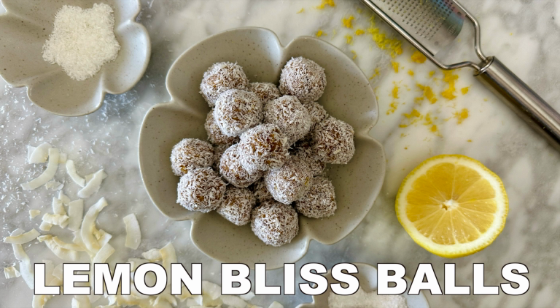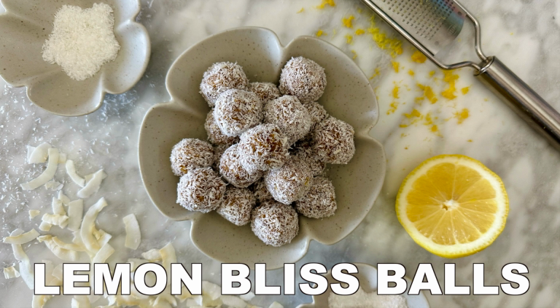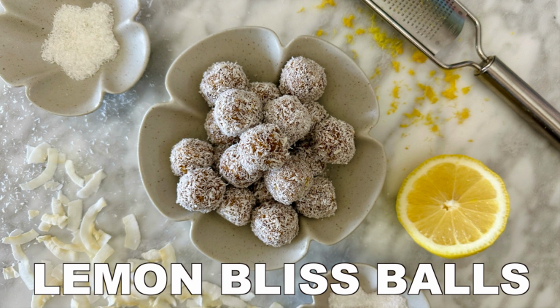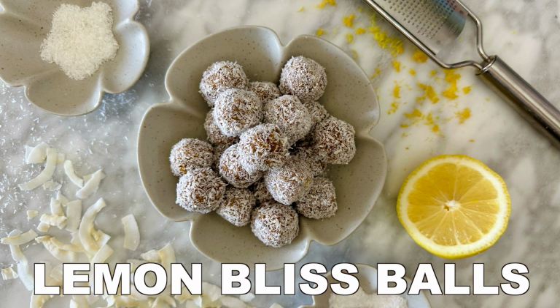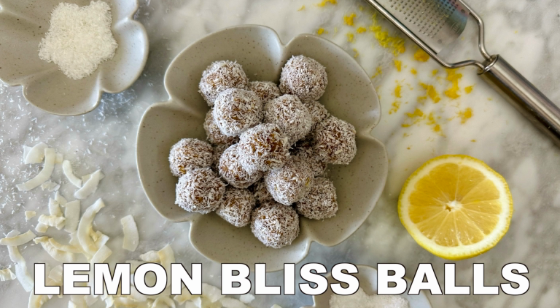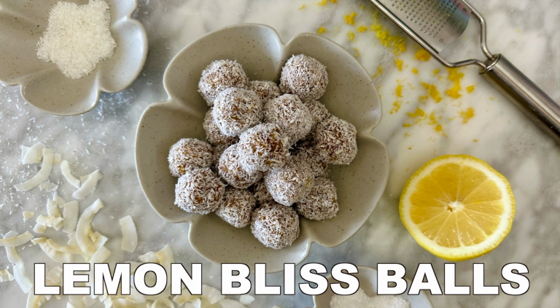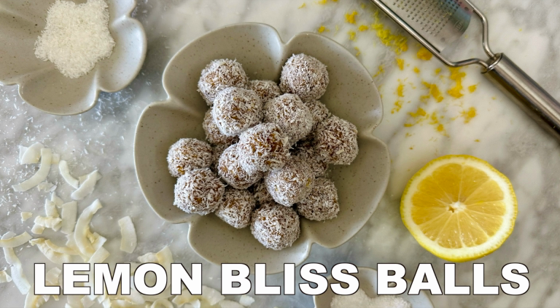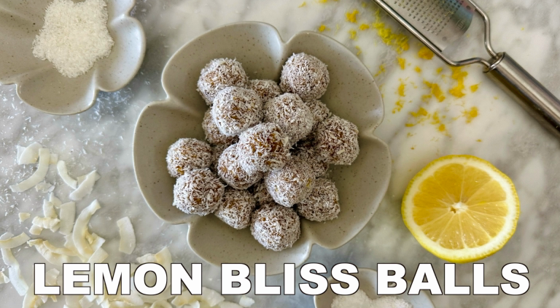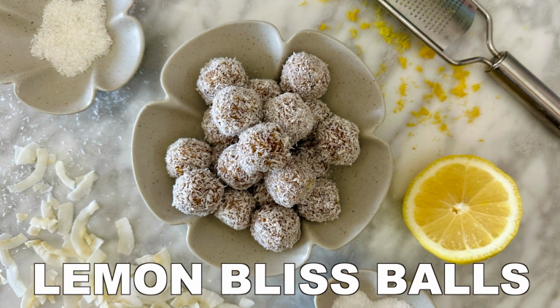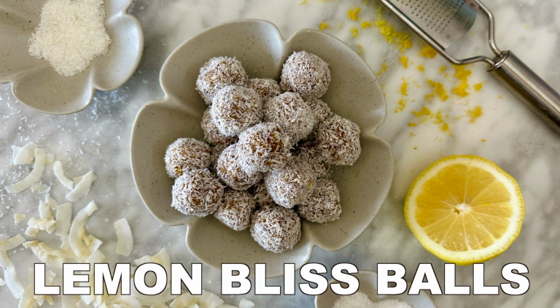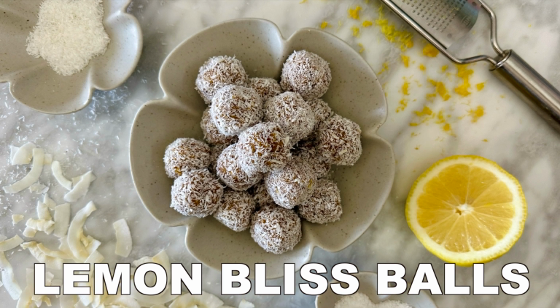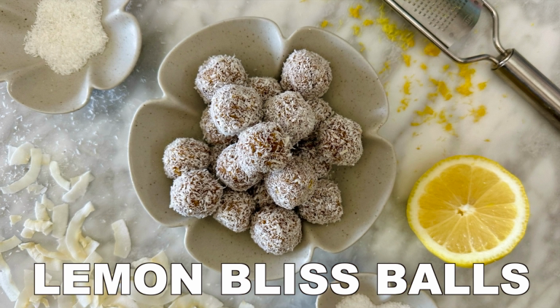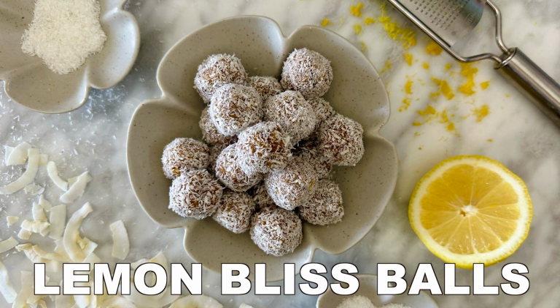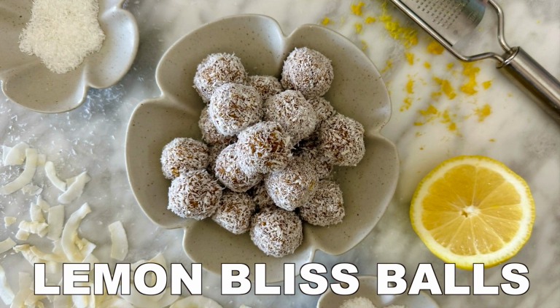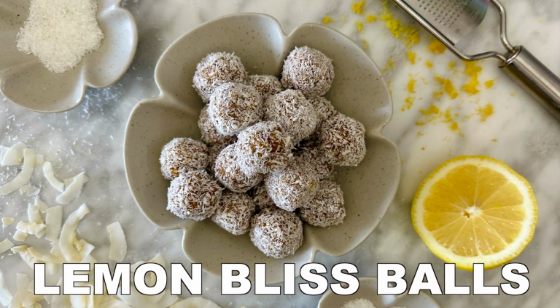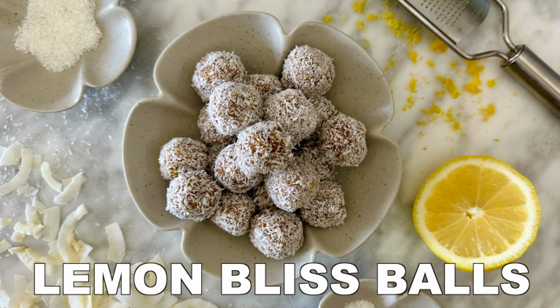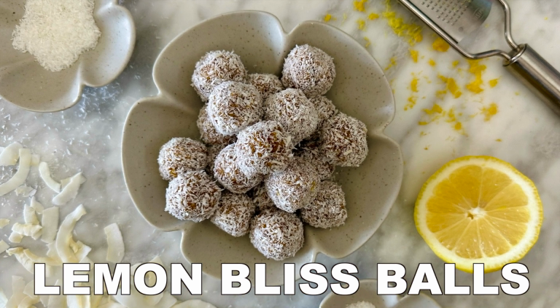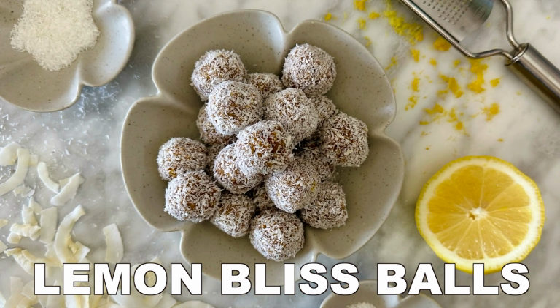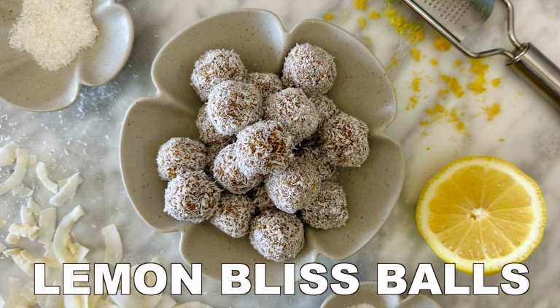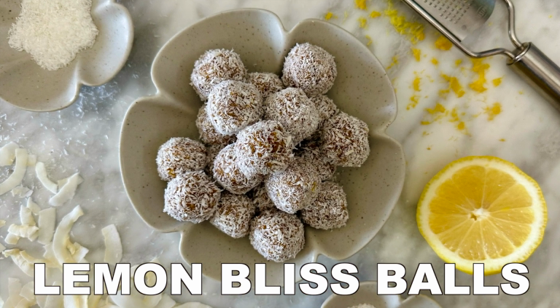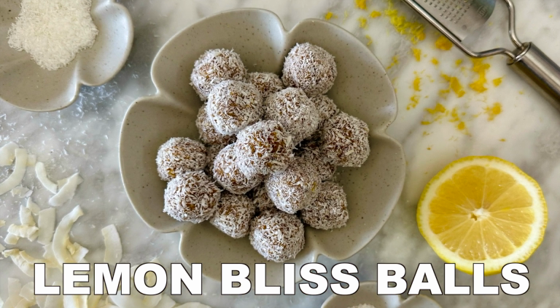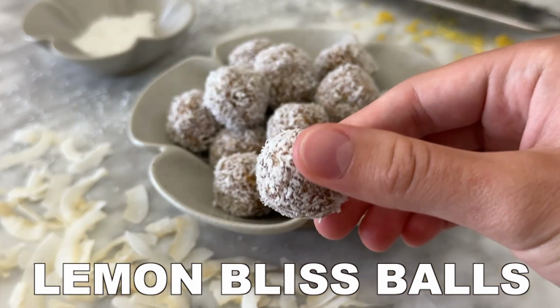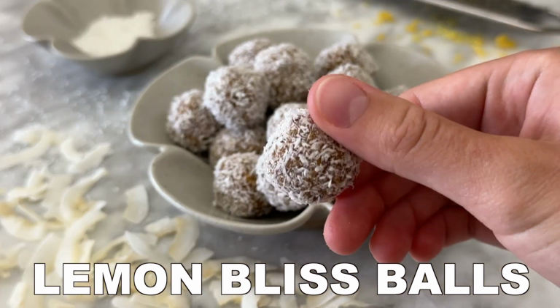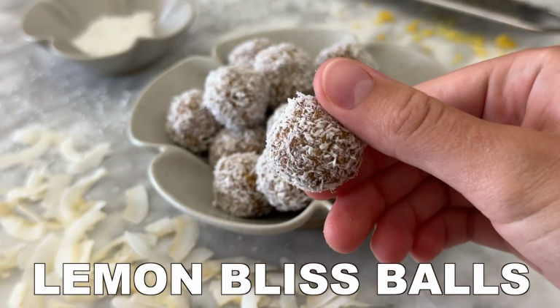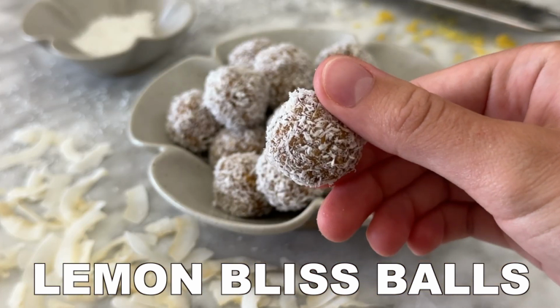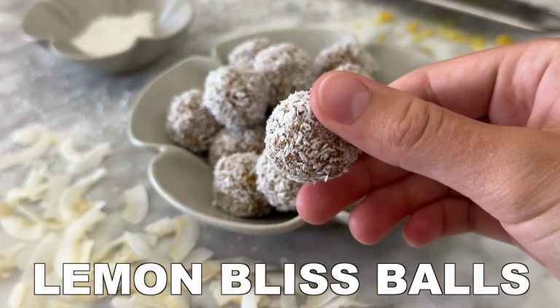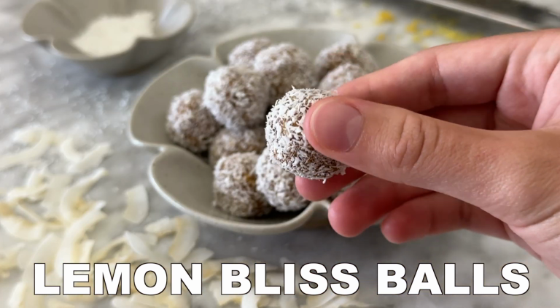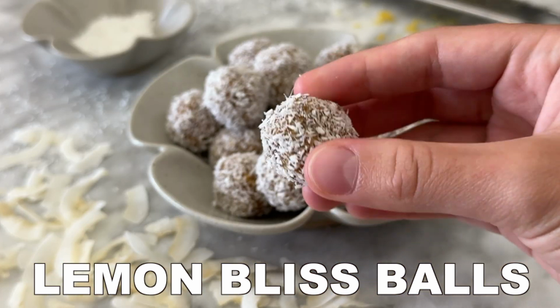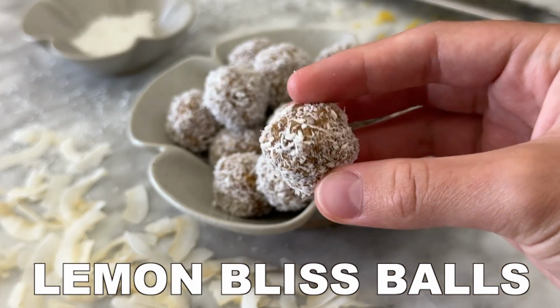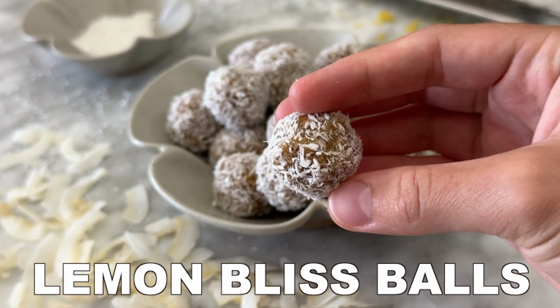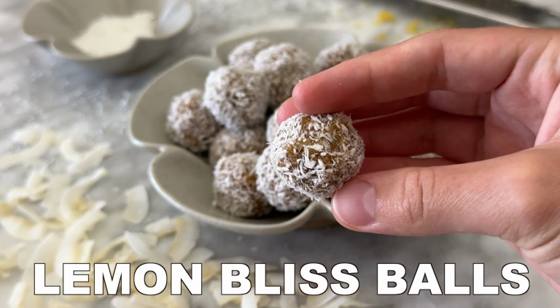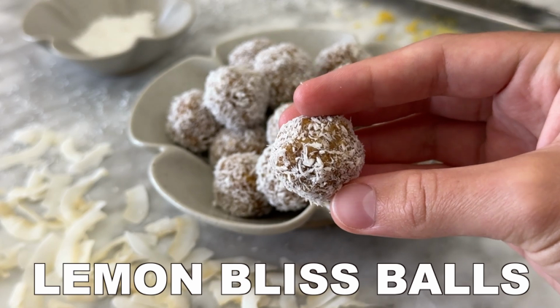Experience a burst of sunshine in every bite with these tangy and sweet lemon bliss balls.